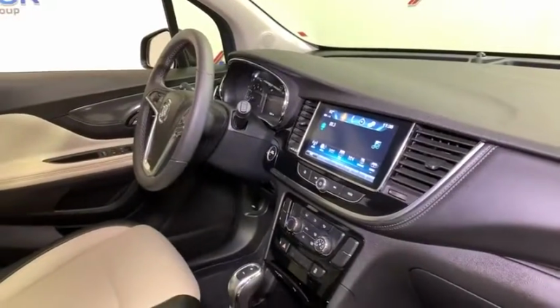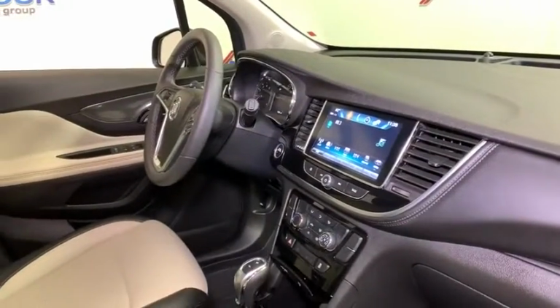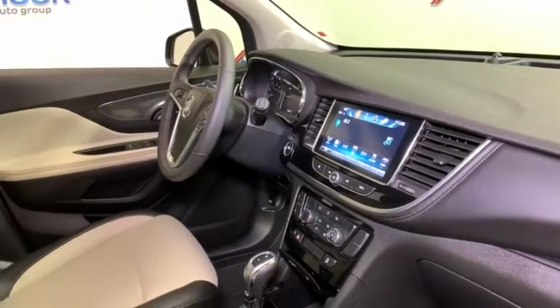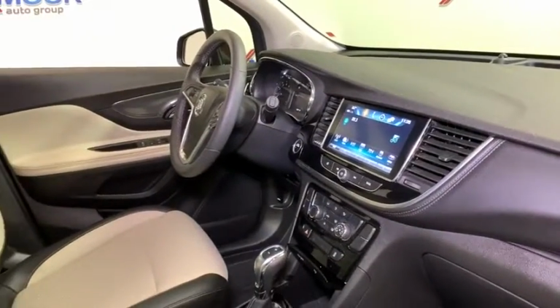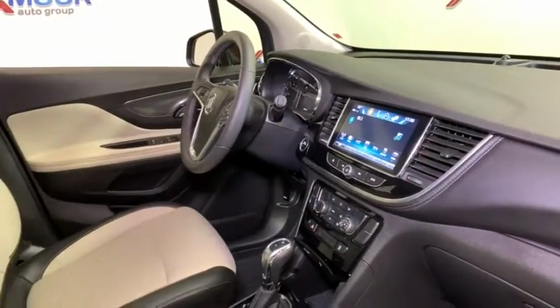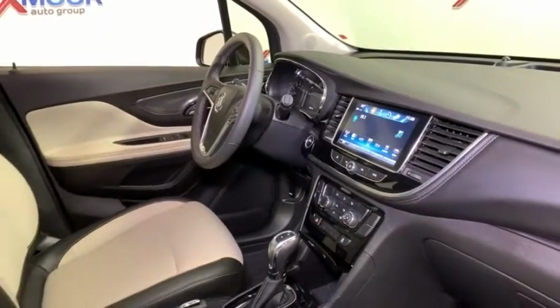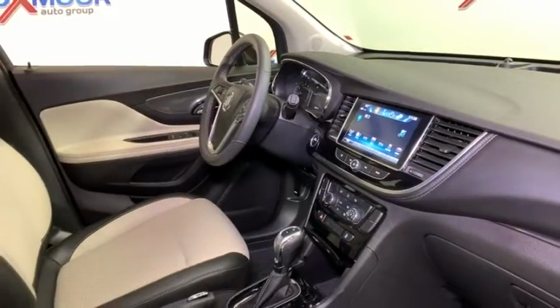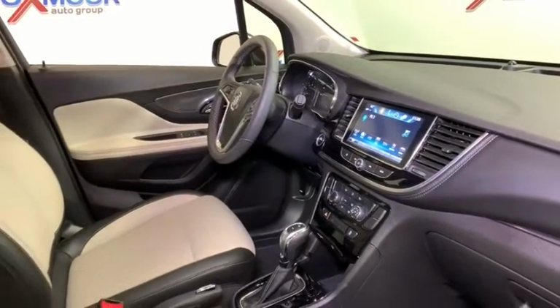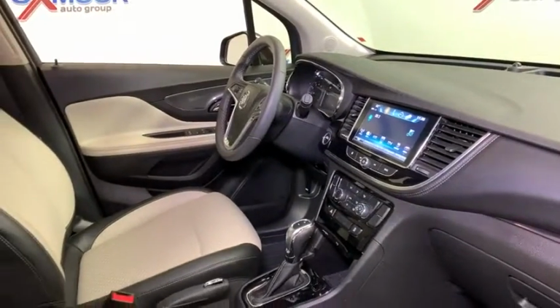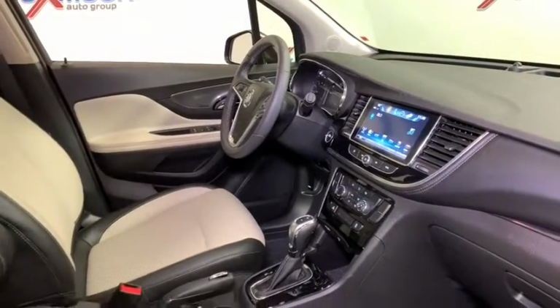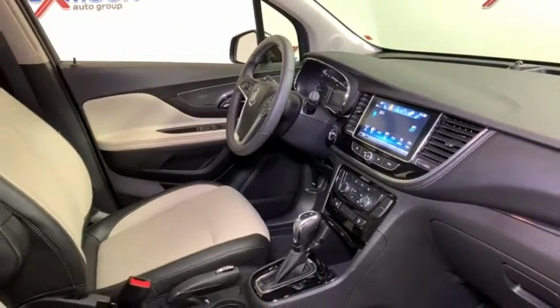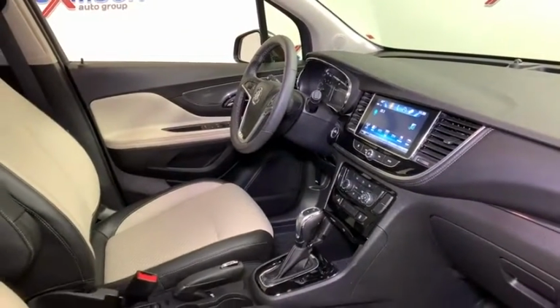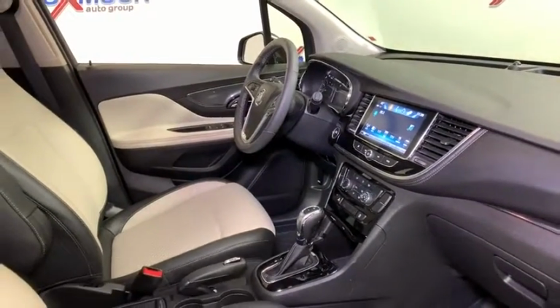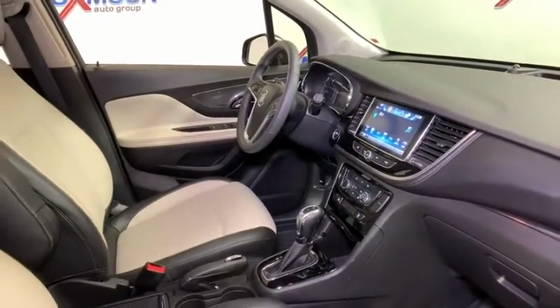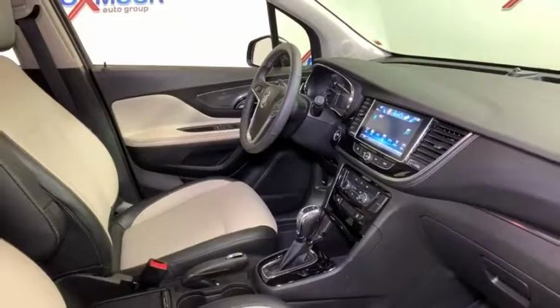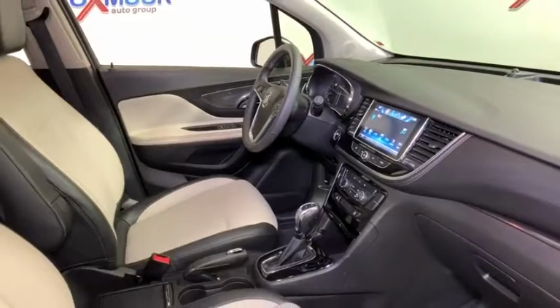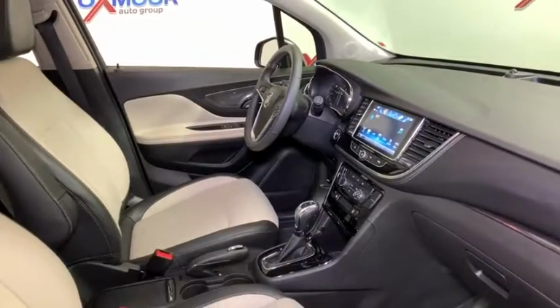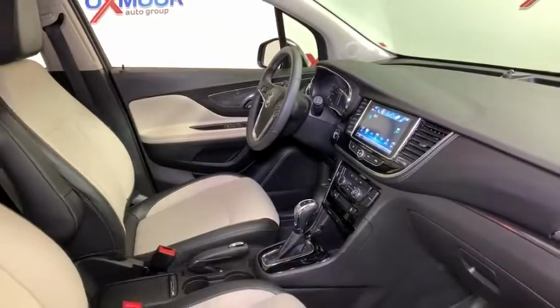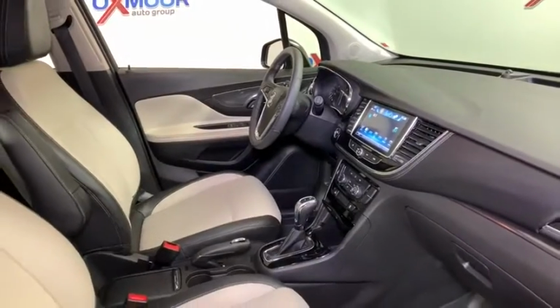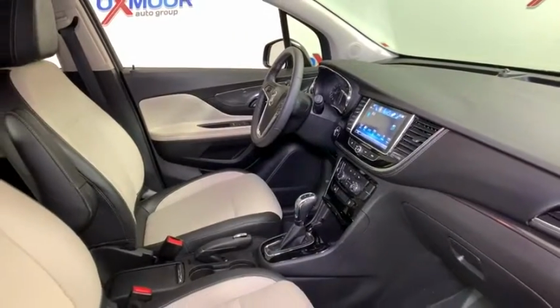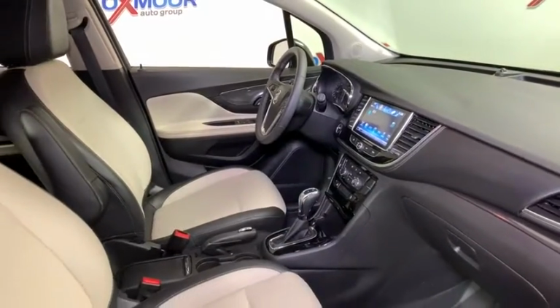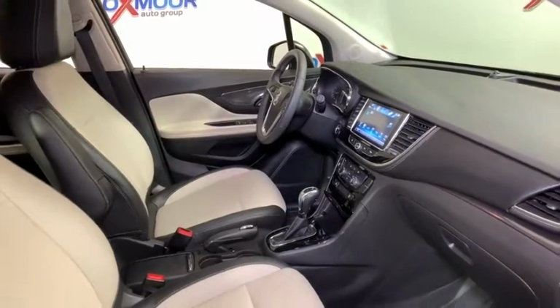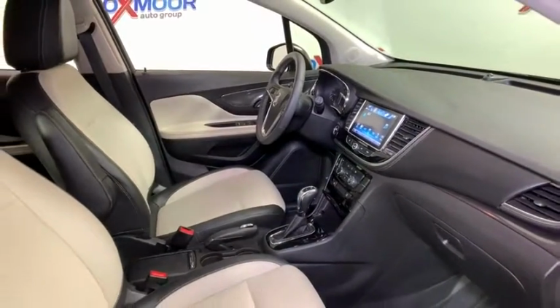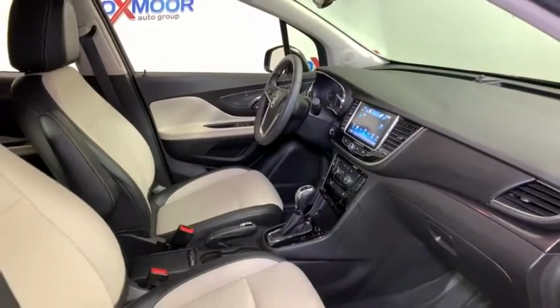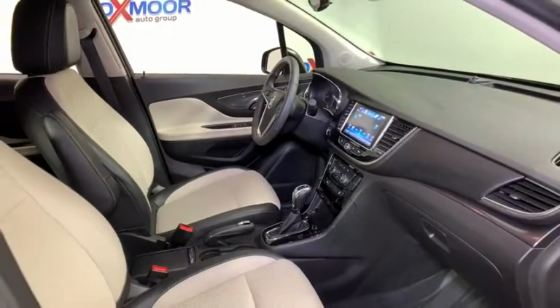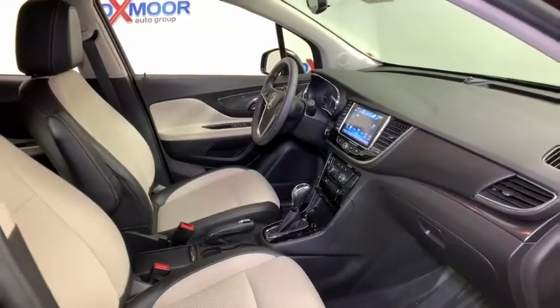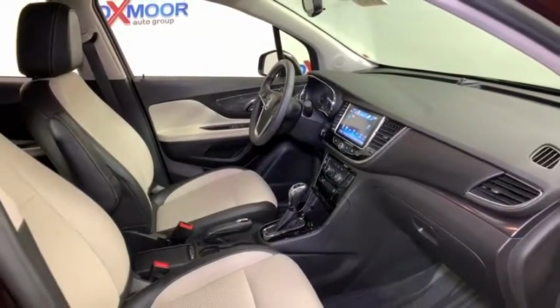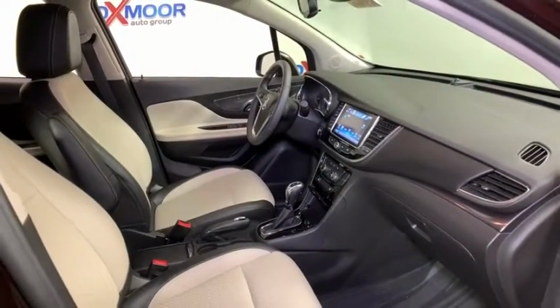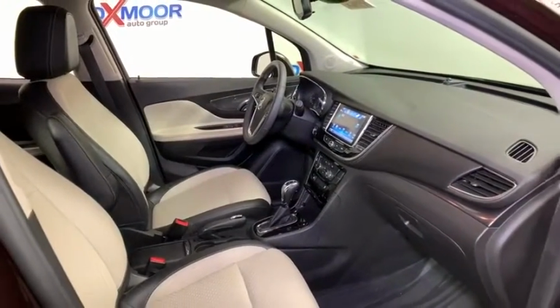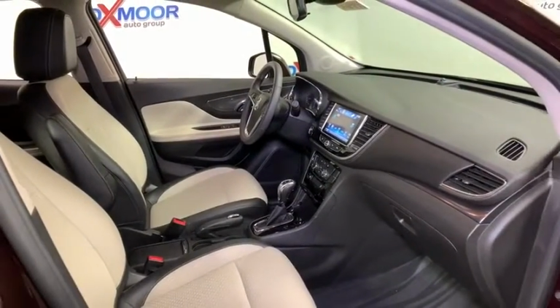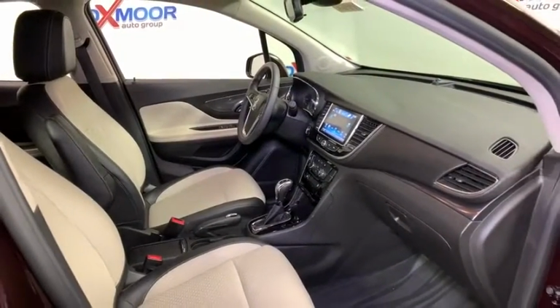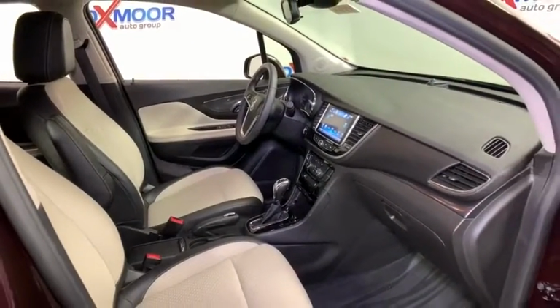Tachometer, remote keyless entry, panic alarm, brake assist, power driver's seat, rear window wiper, driver vanity mirror.